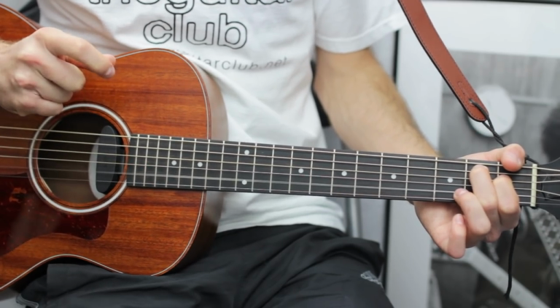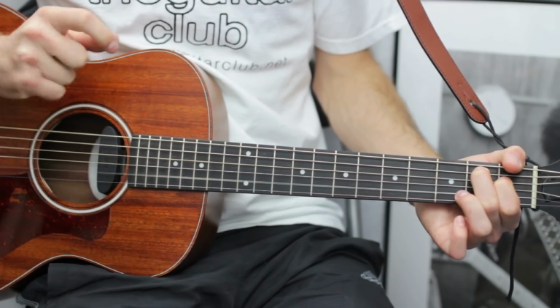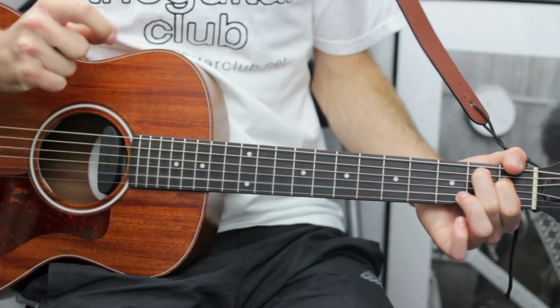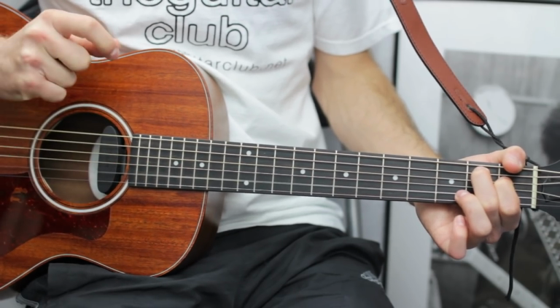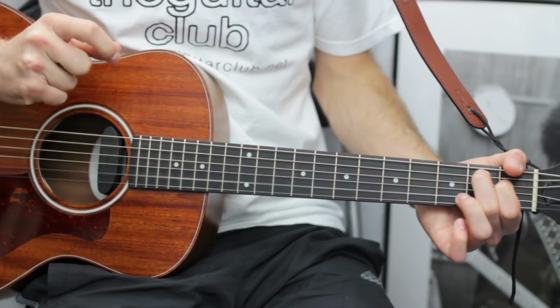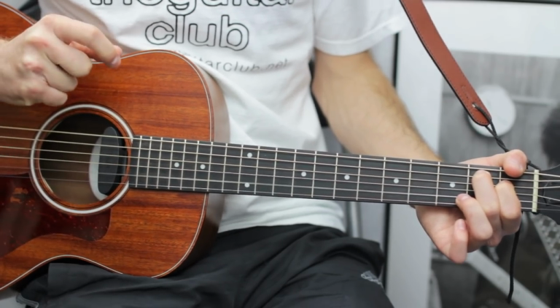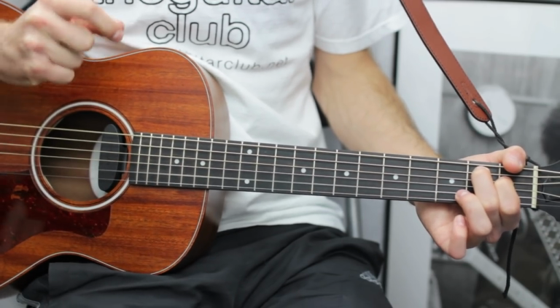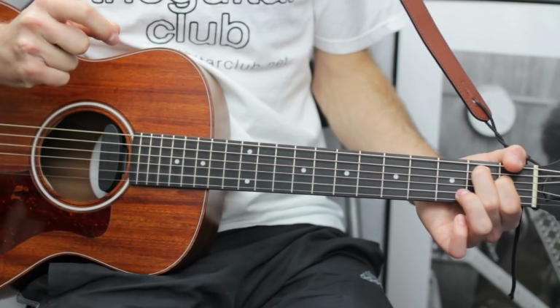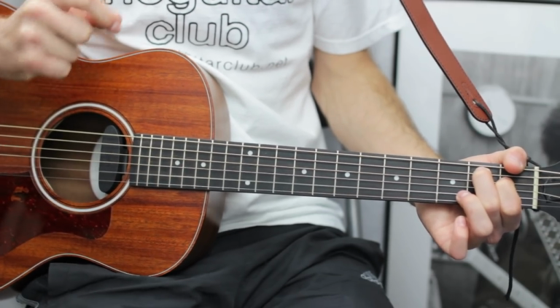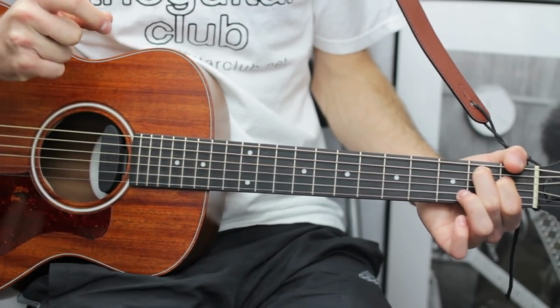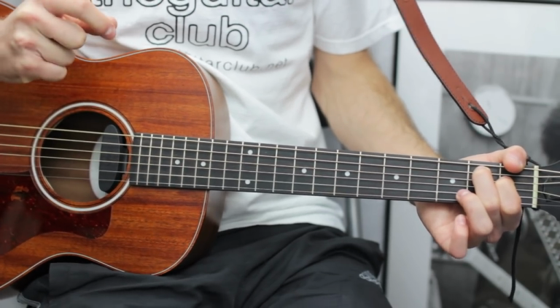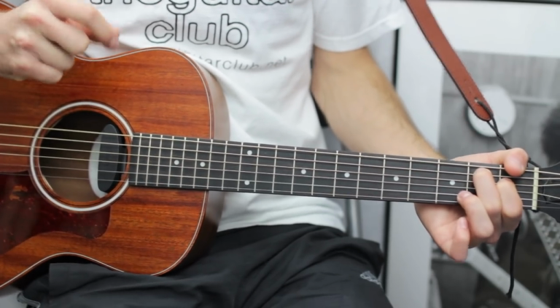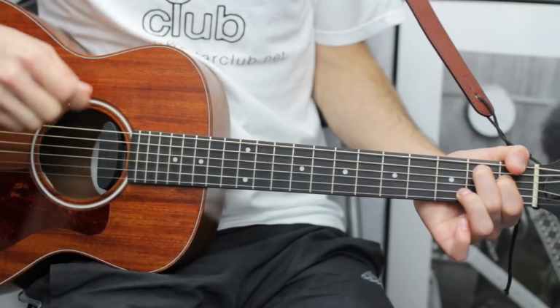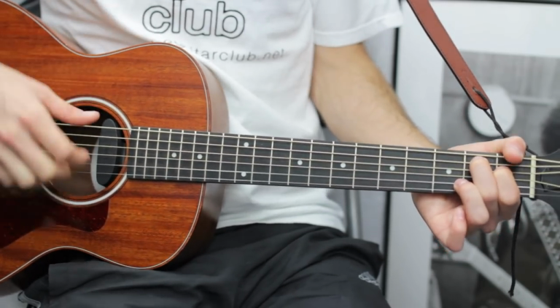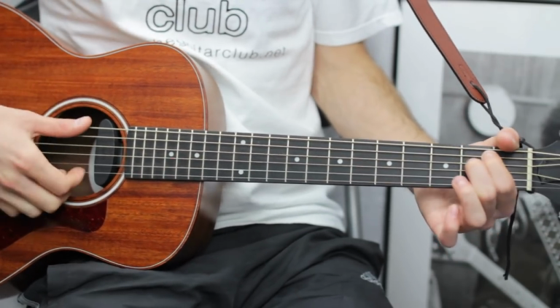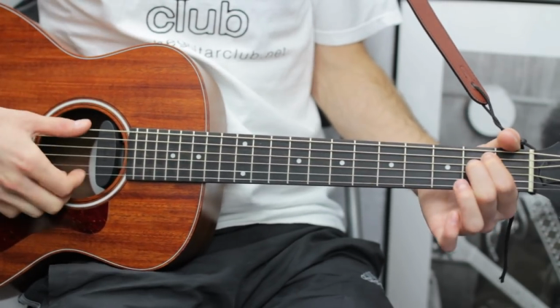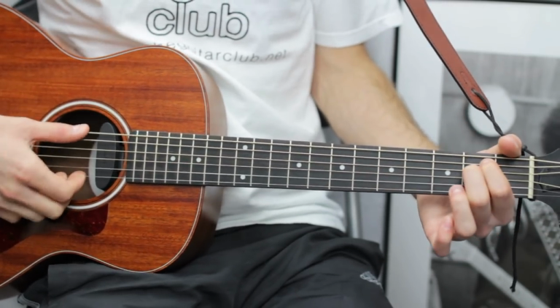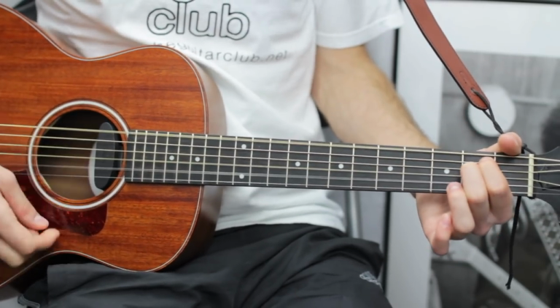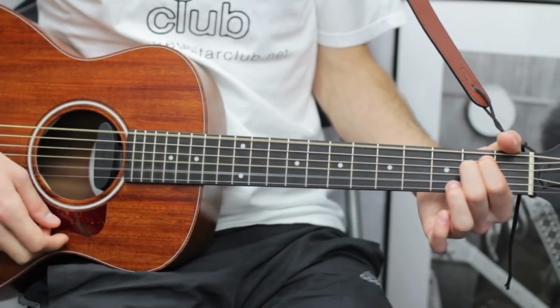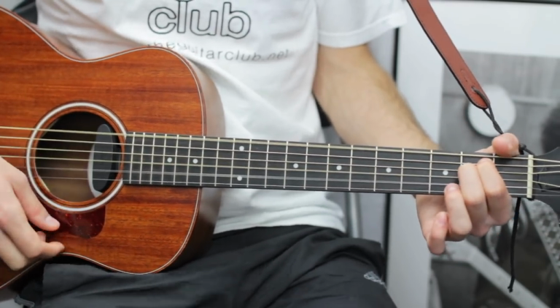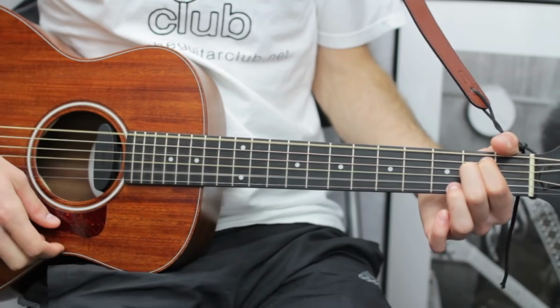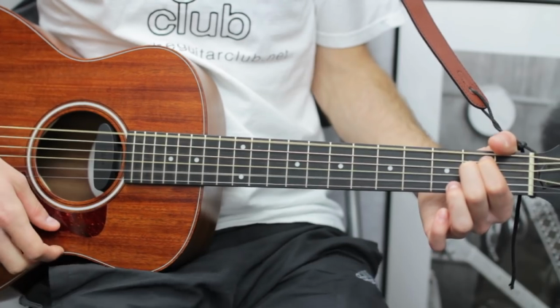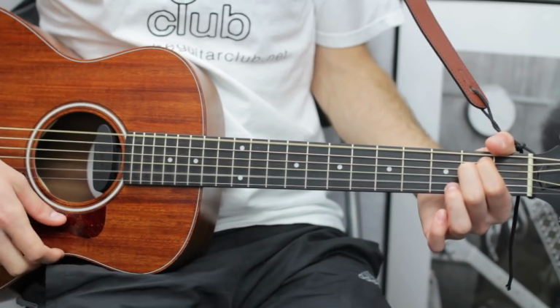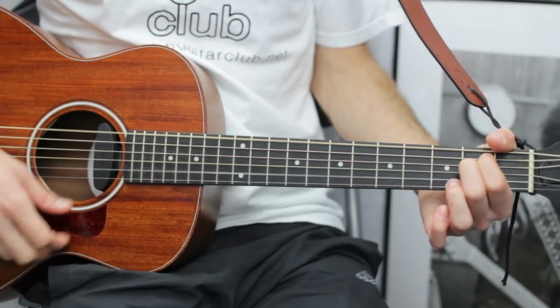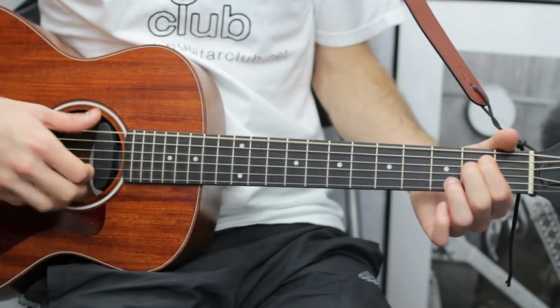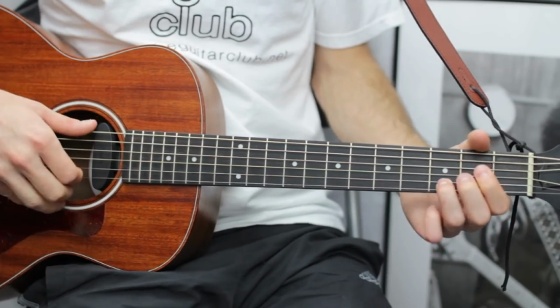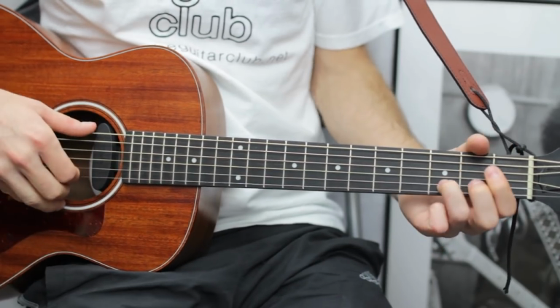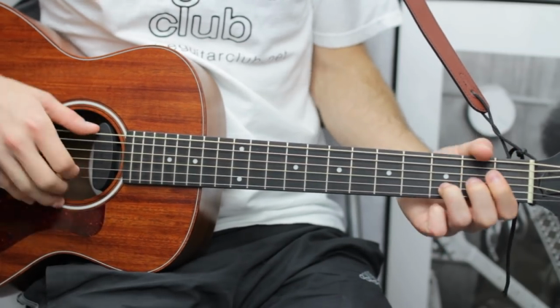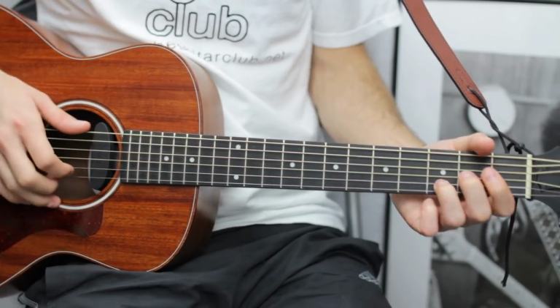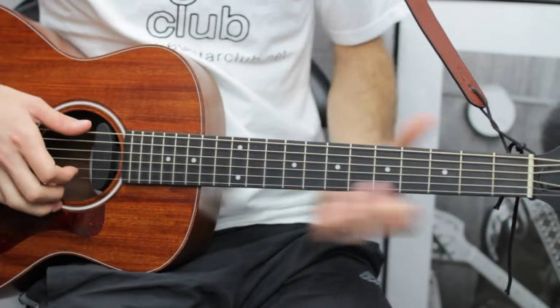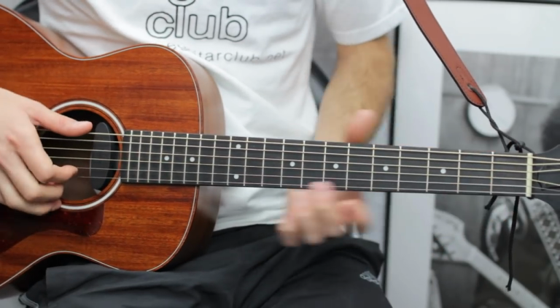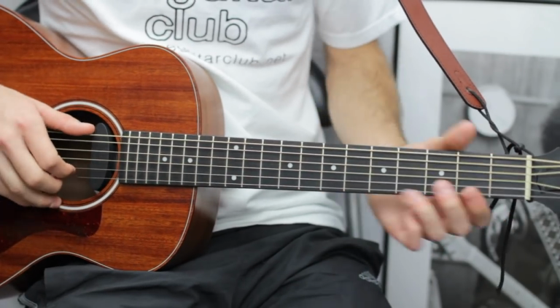In the fourth bar this is where it gets tricky if you can't play it well.